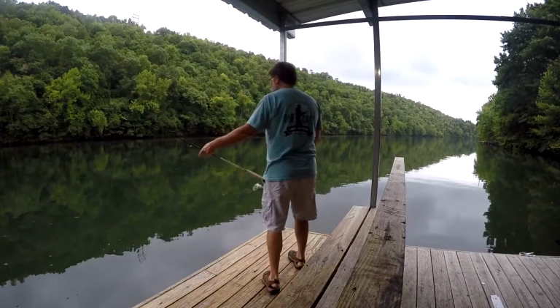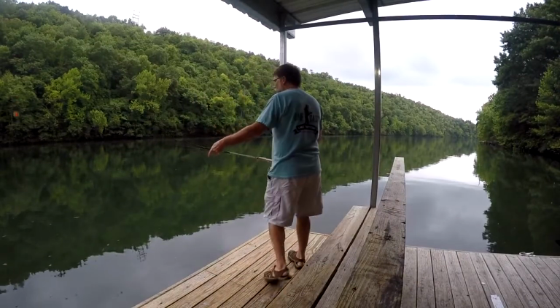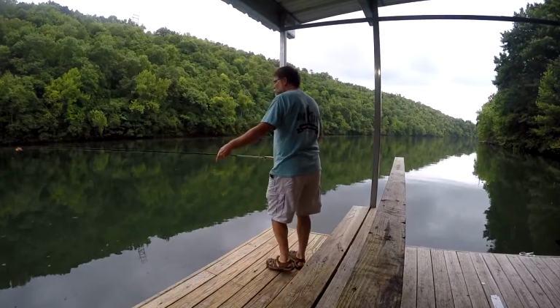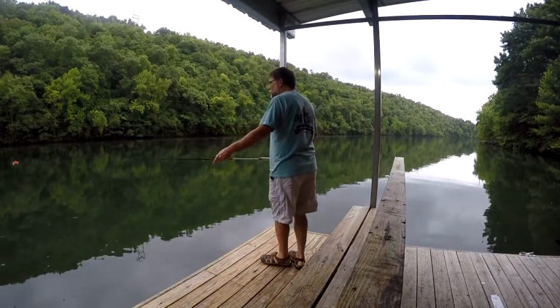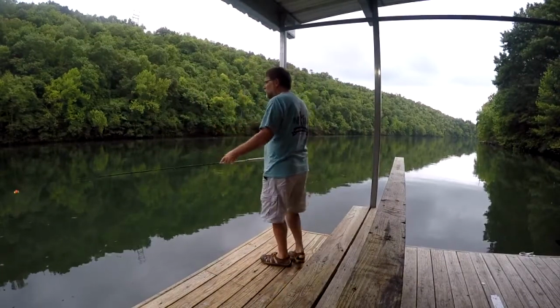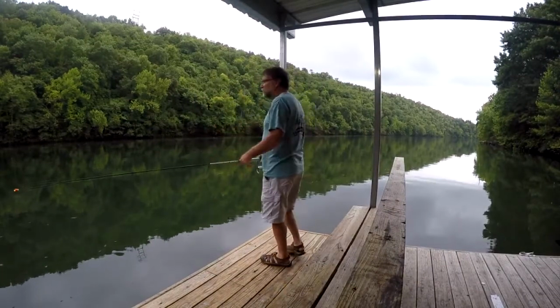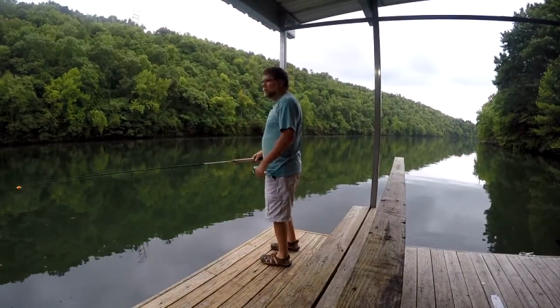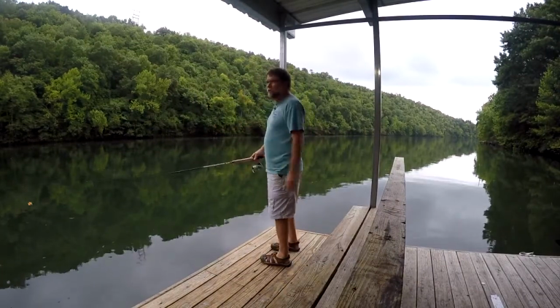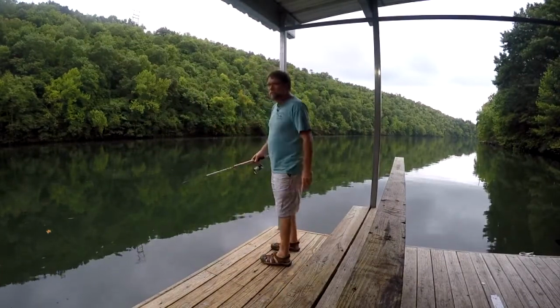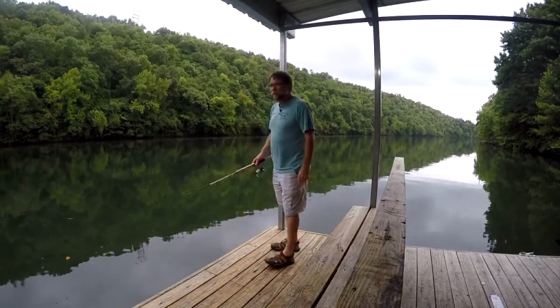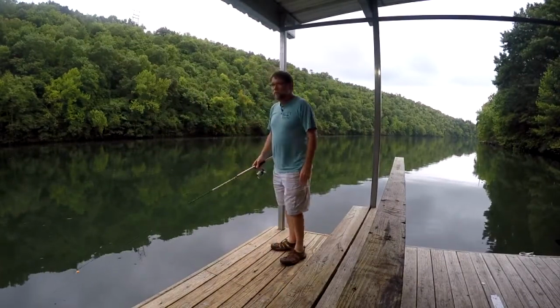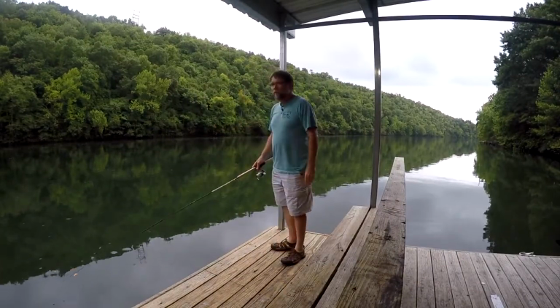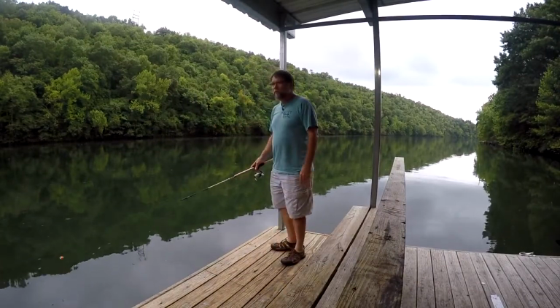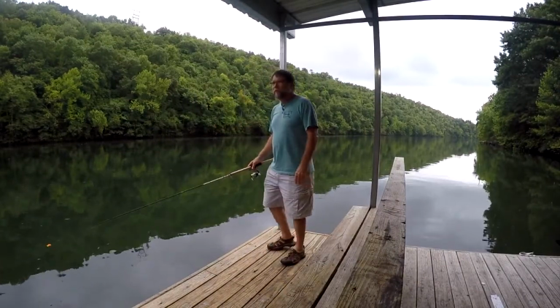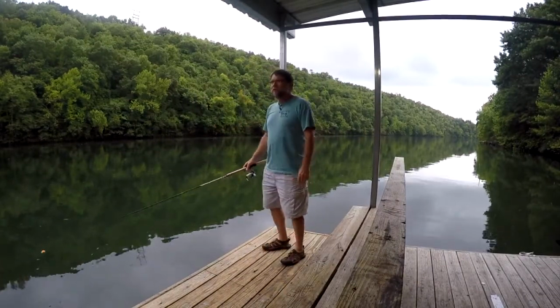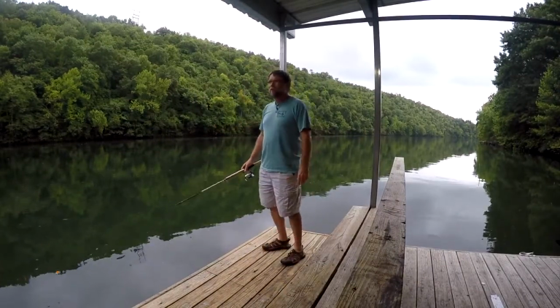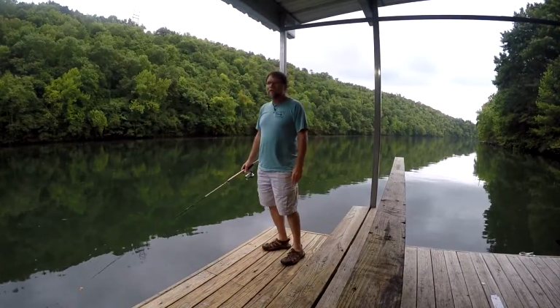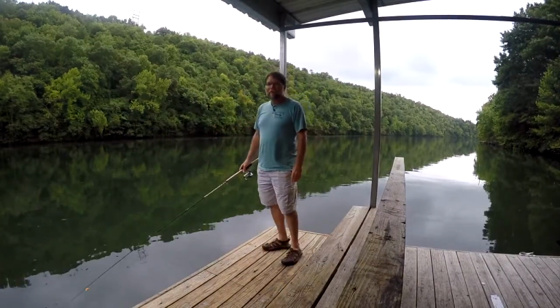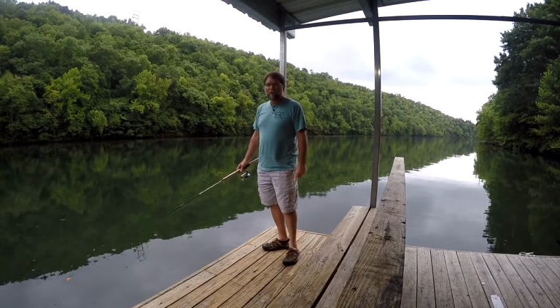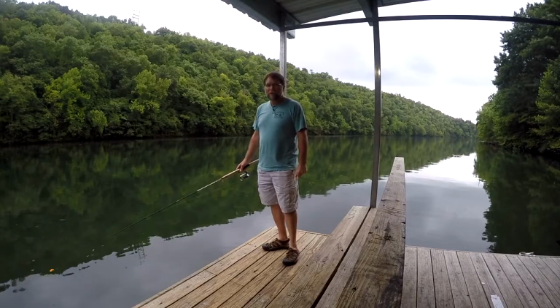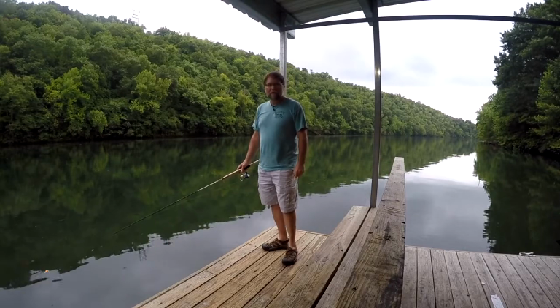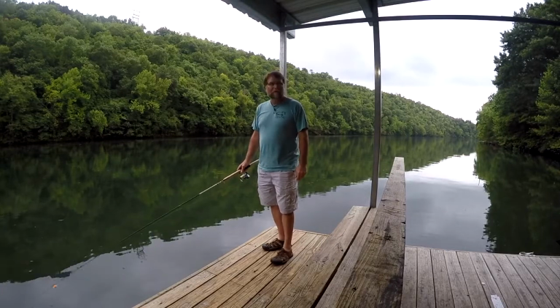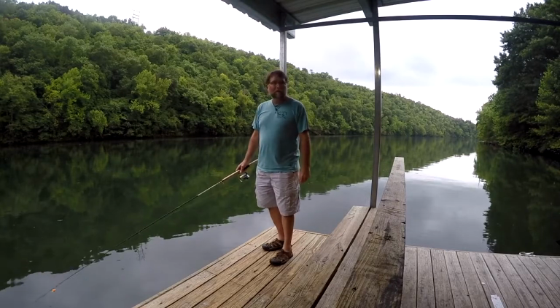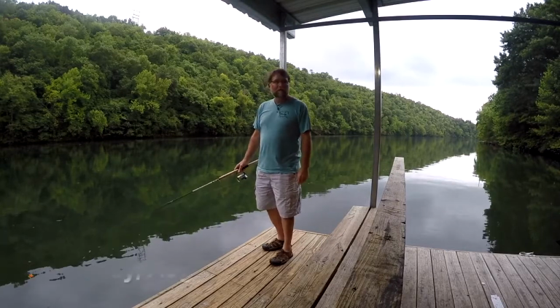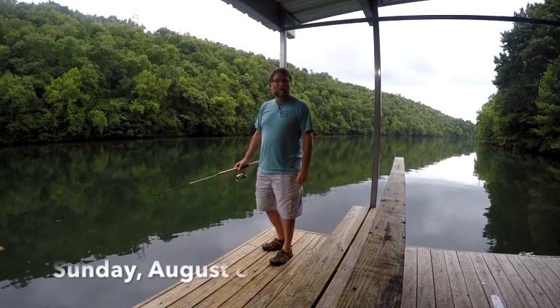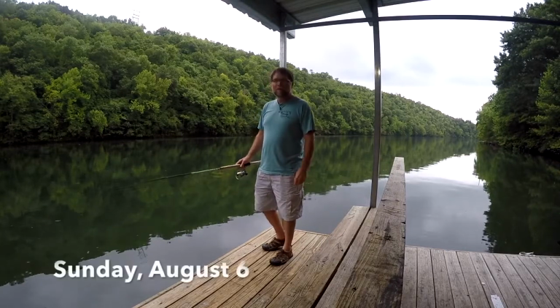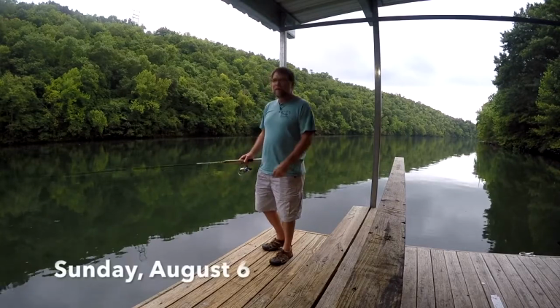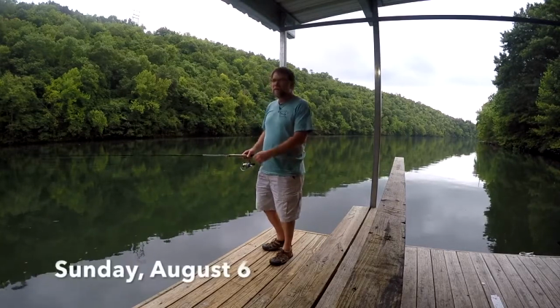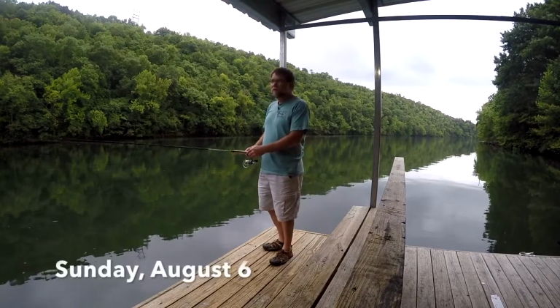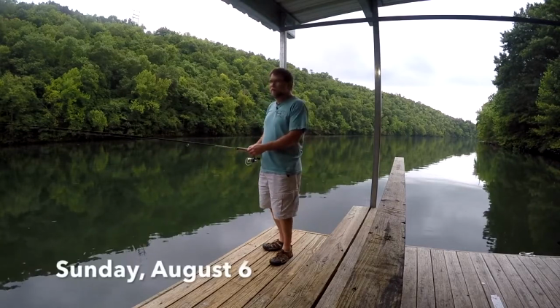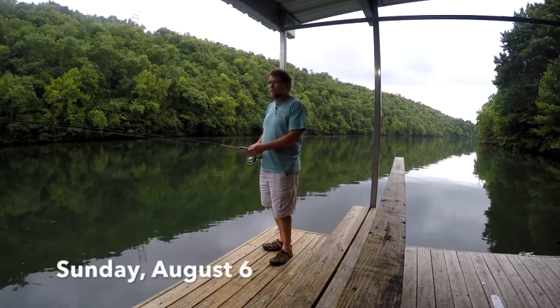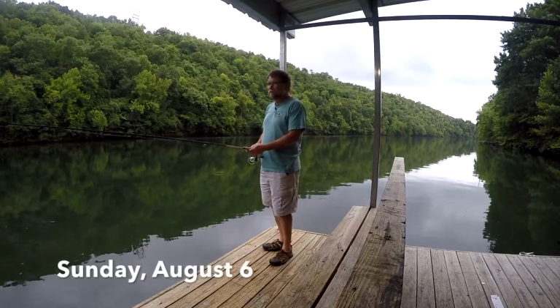Hey, this is Phil Lilley, Lilley's Landing Resort Marina on Lake Taney-Cumbo. Going to do one cast today. Today is Sunday the 6th of August.